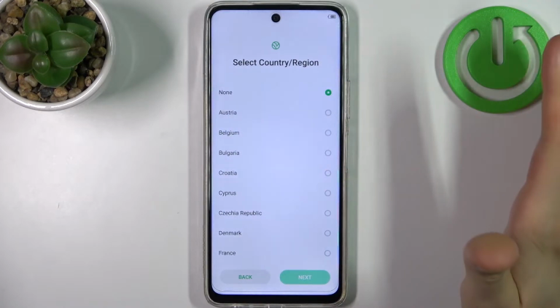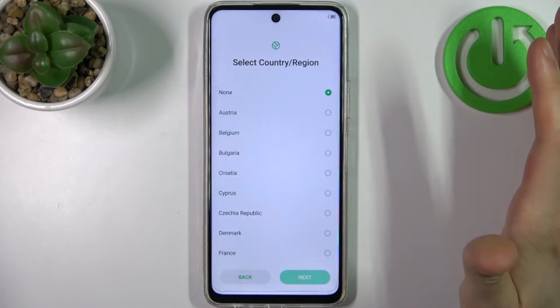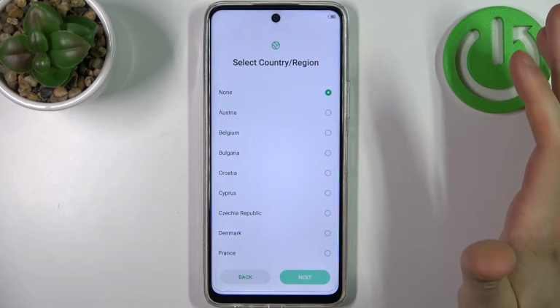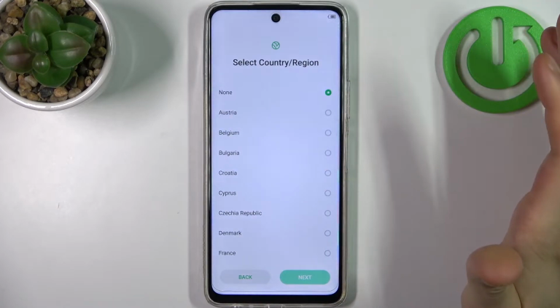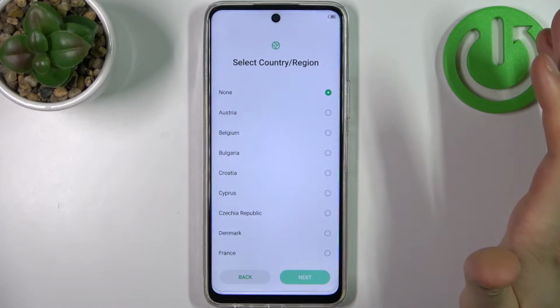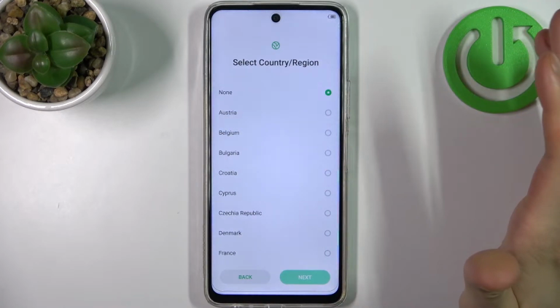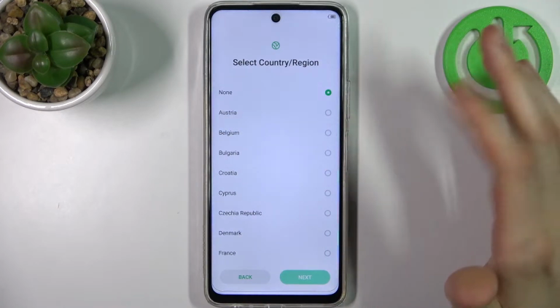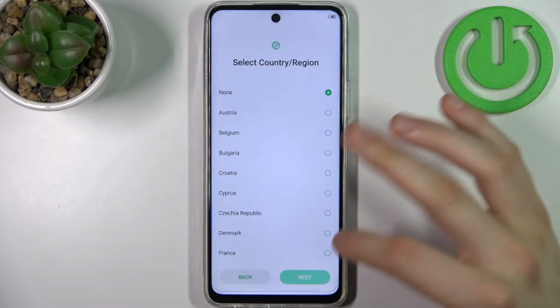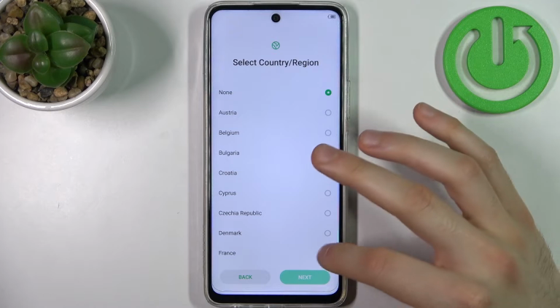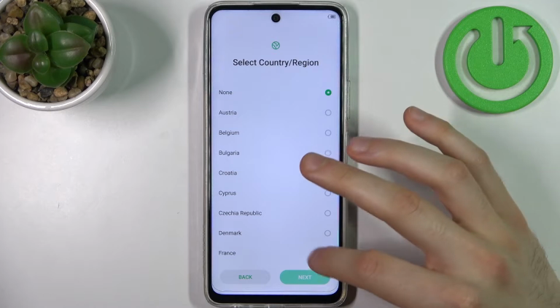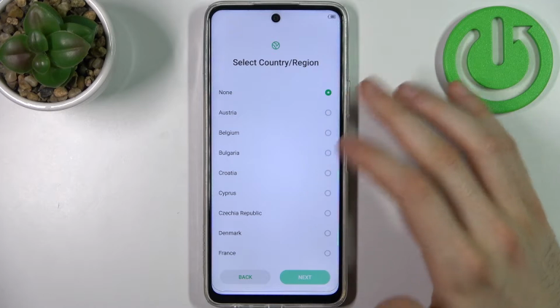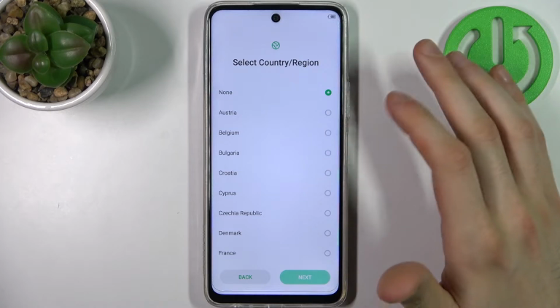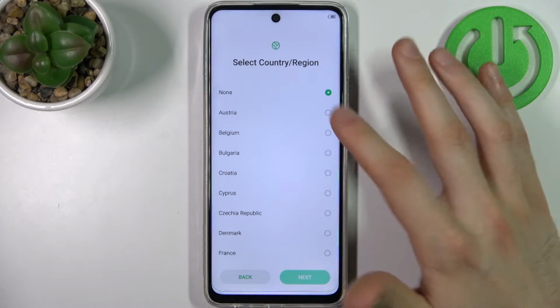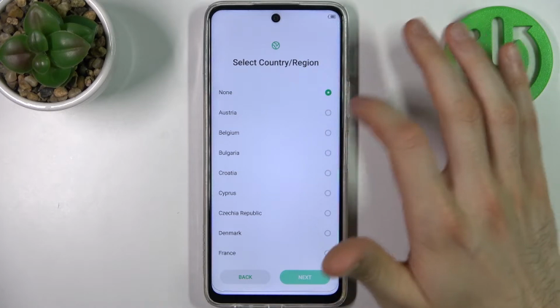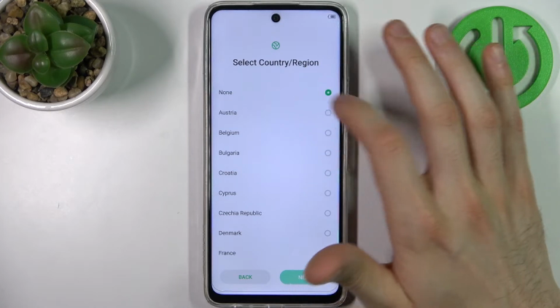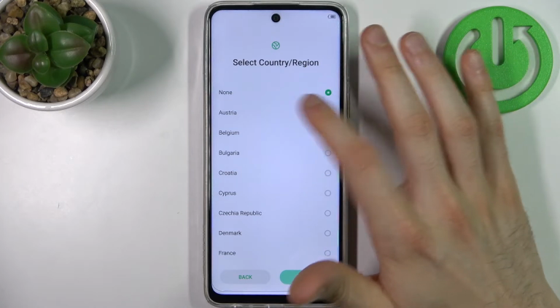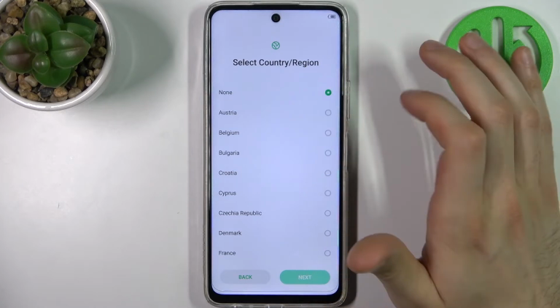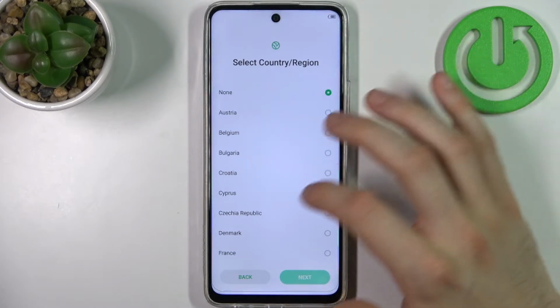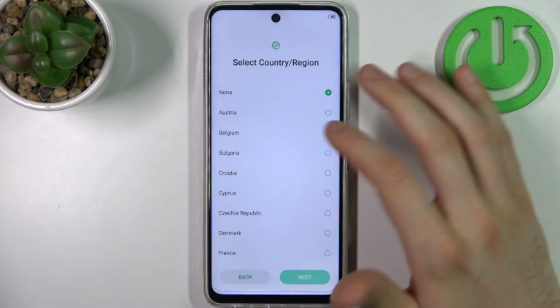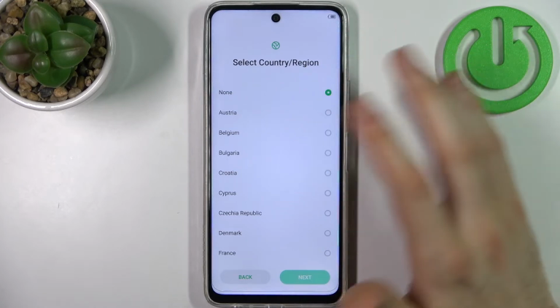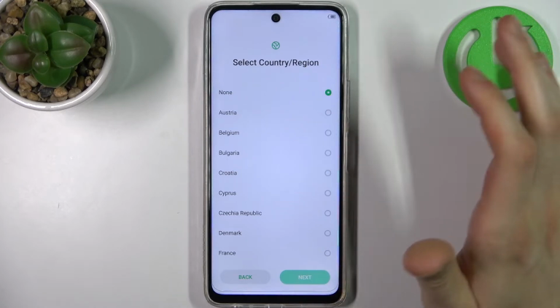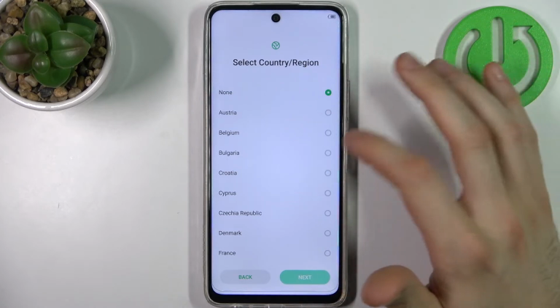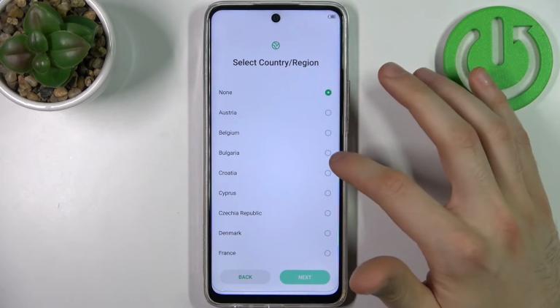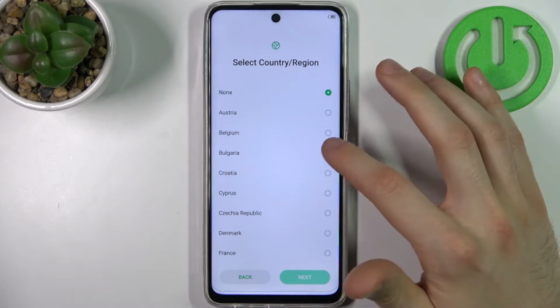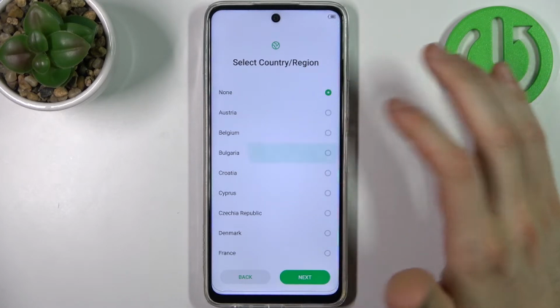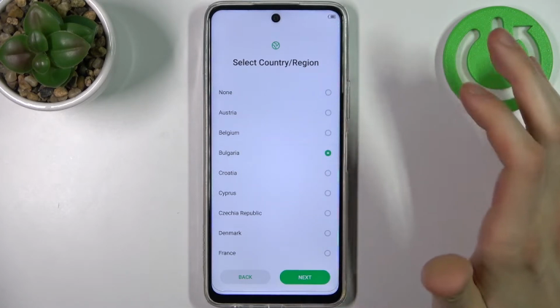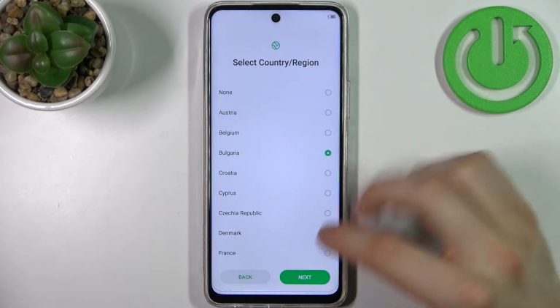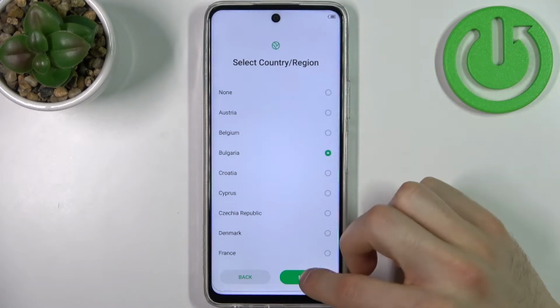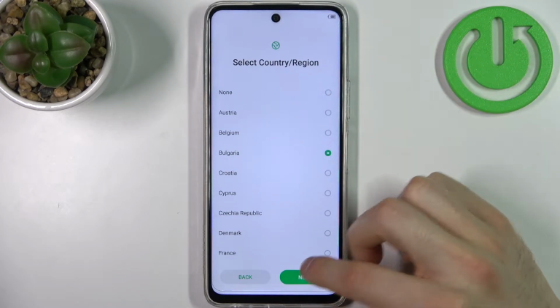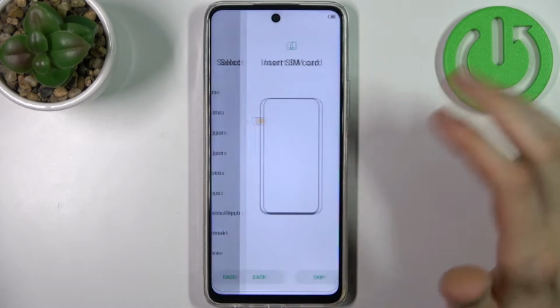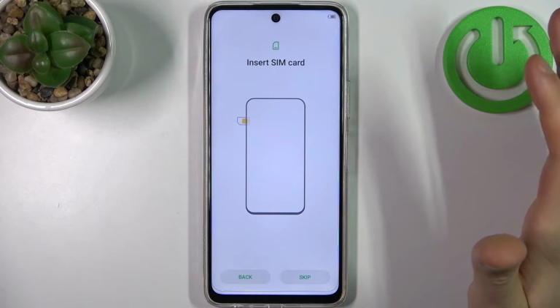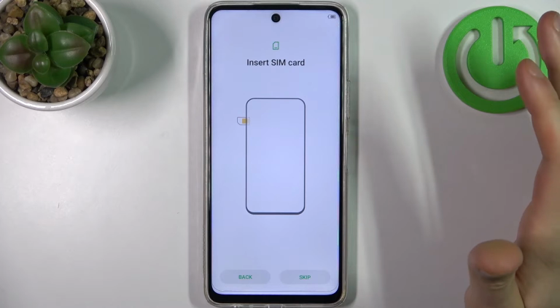Then select your country and region. You can't just select none — you have to select one. It could be Bulgaria, no problem.